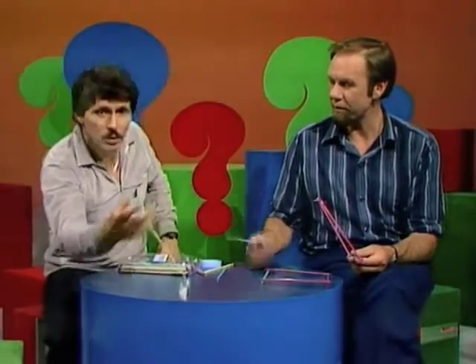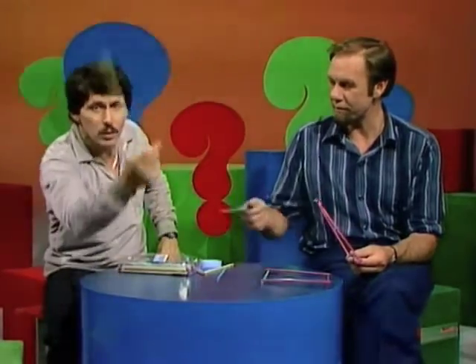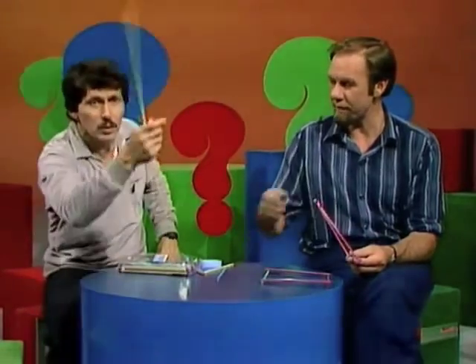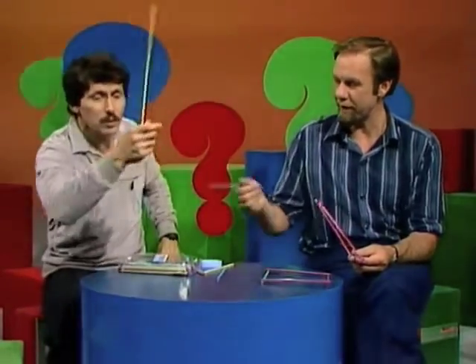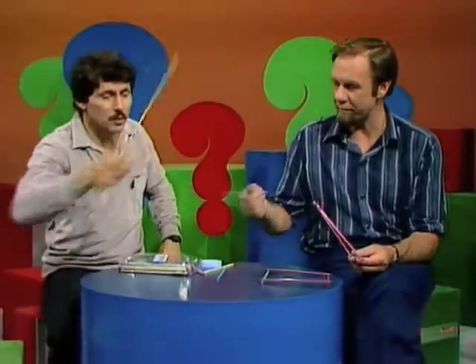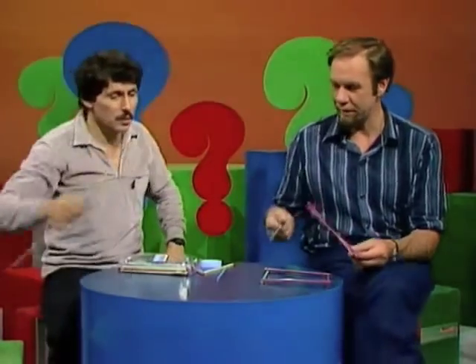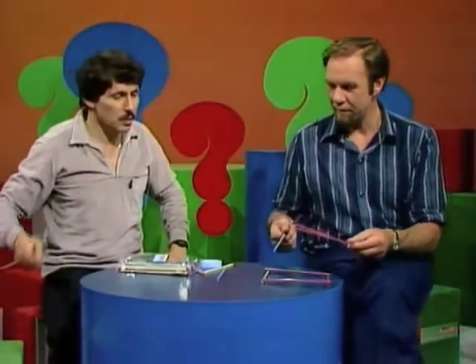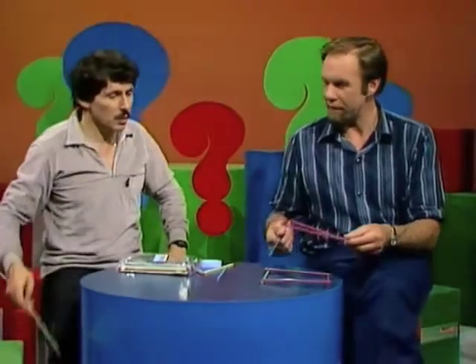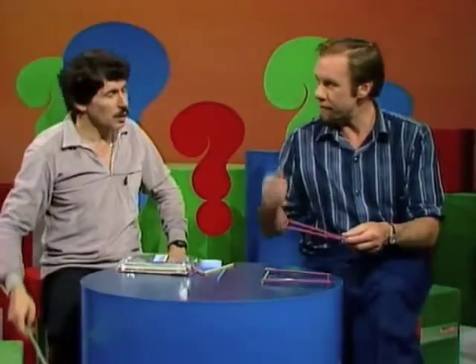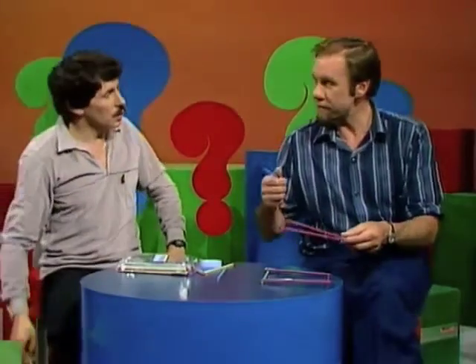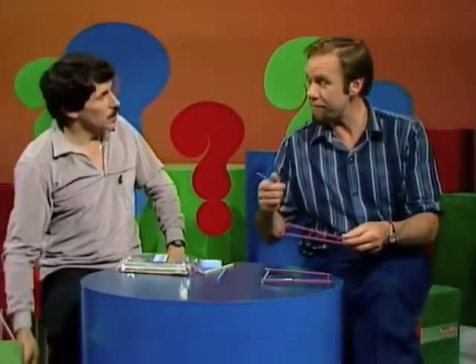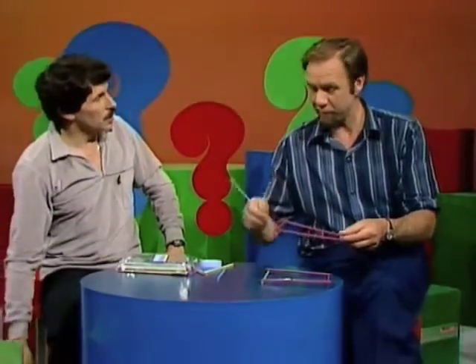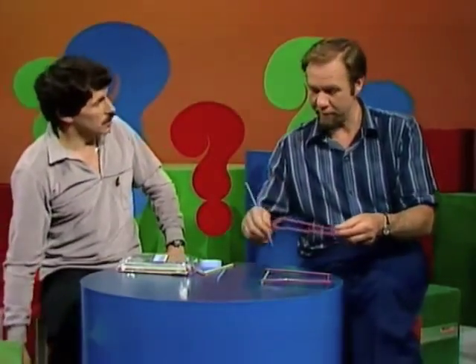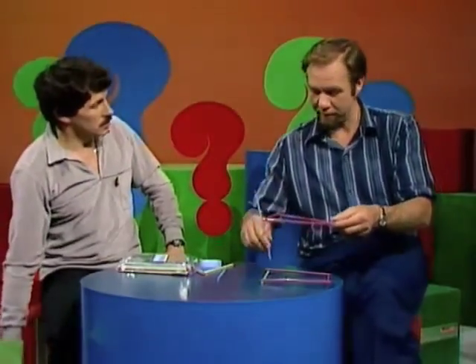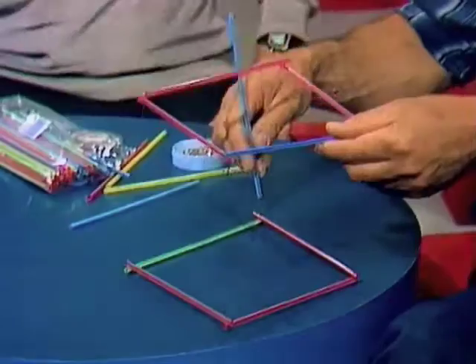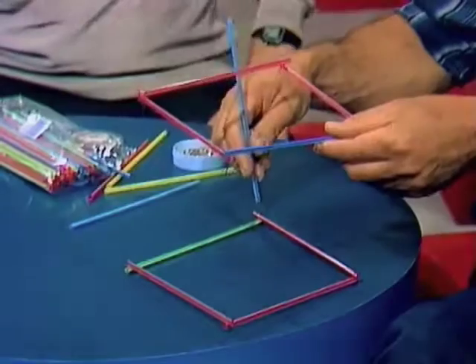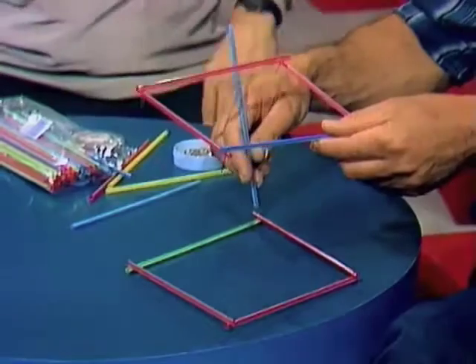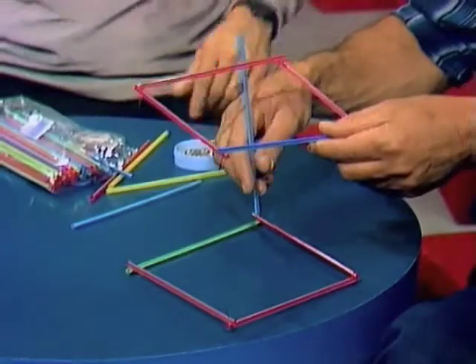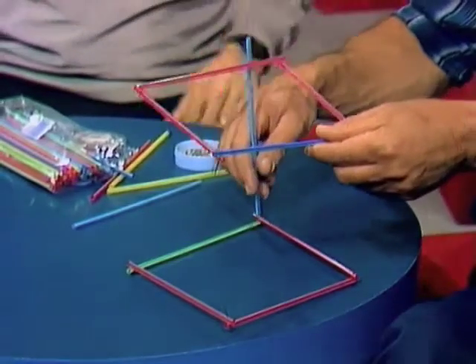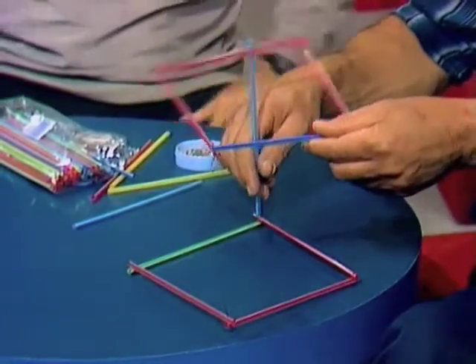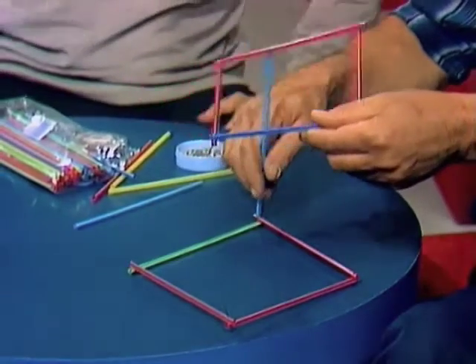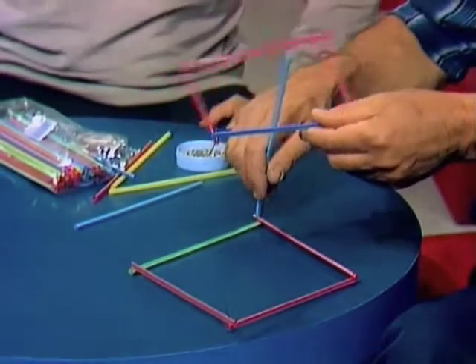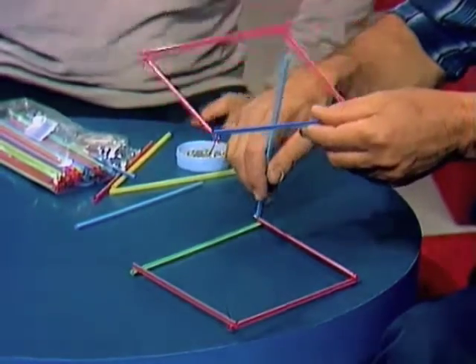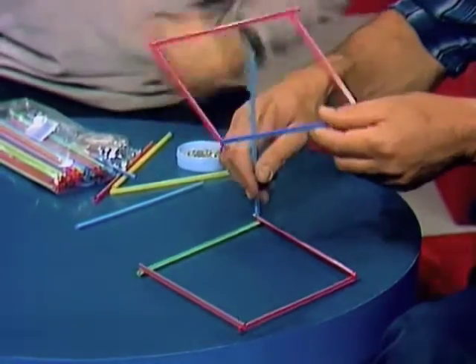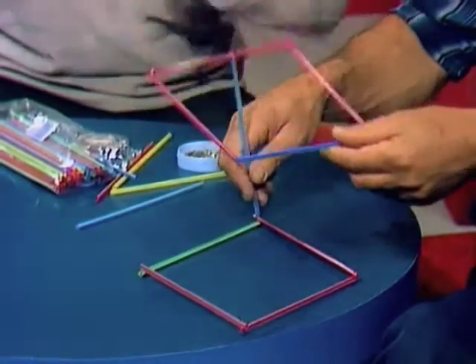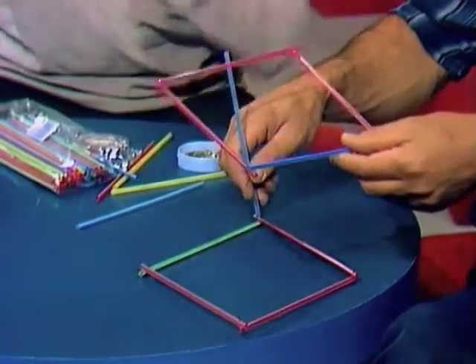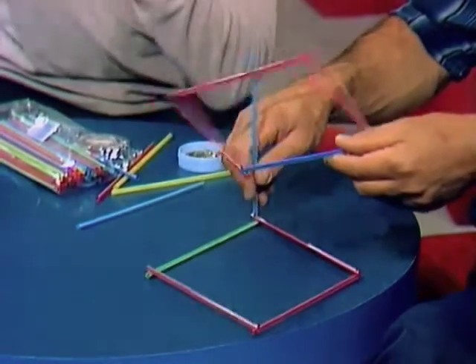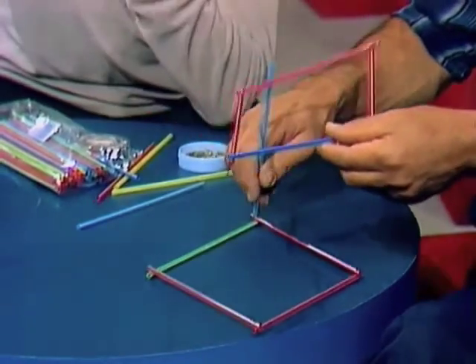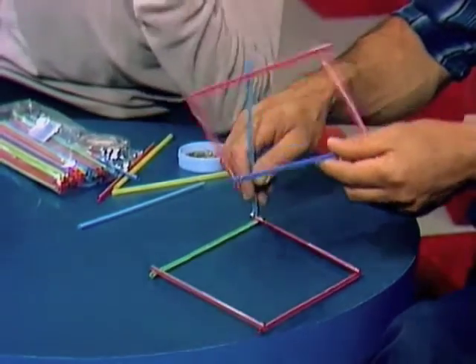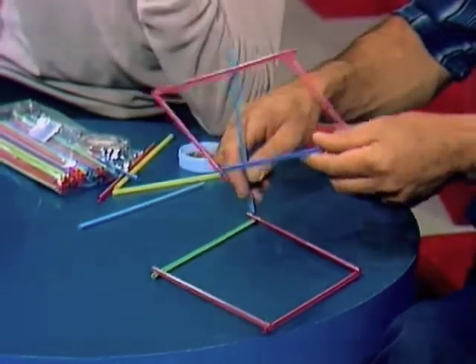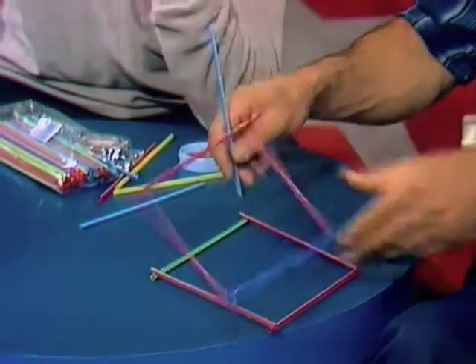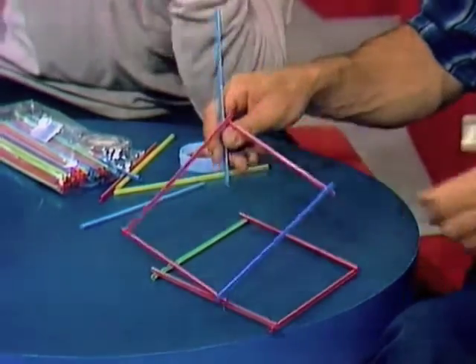I thought of making a bit of scaffolding out of lots of squares, but they won't stay square — they keep collapsing, so that's a disaster.